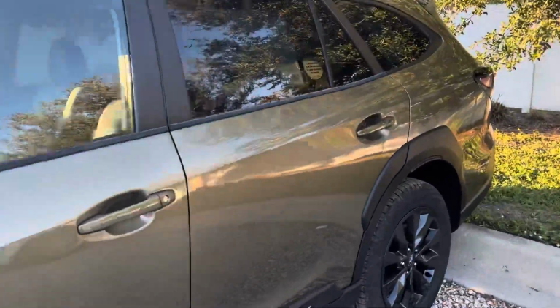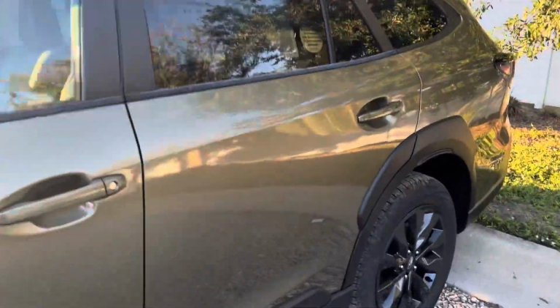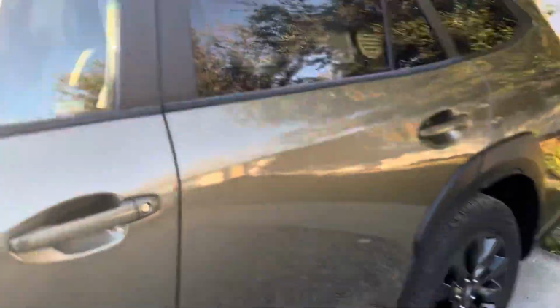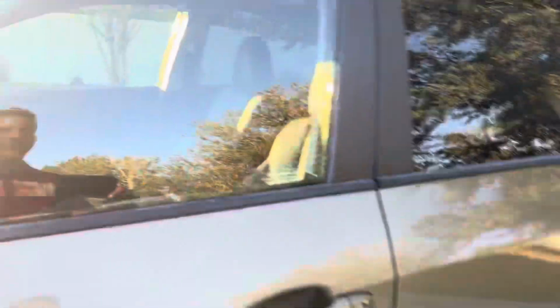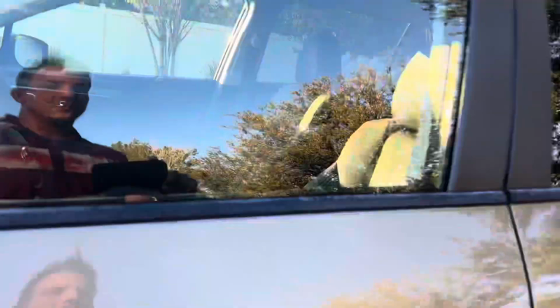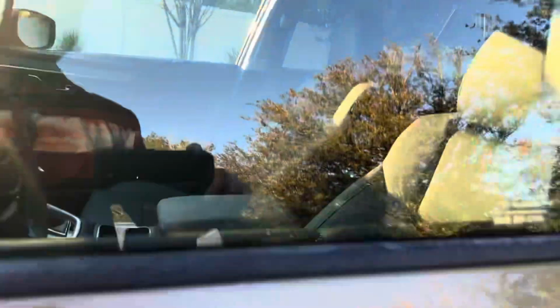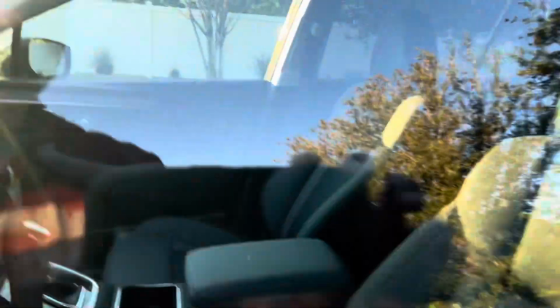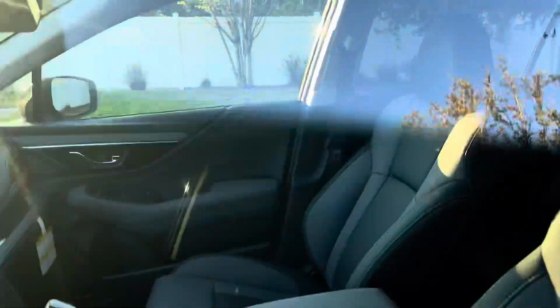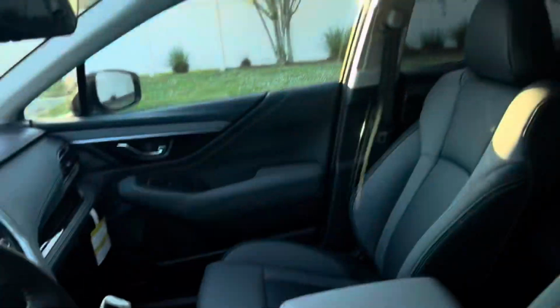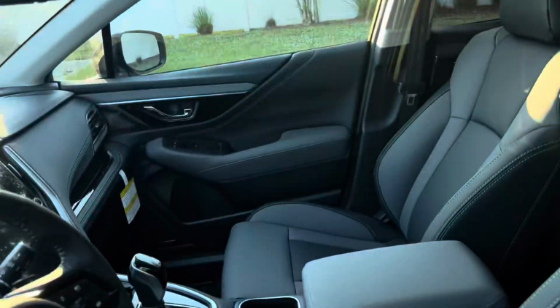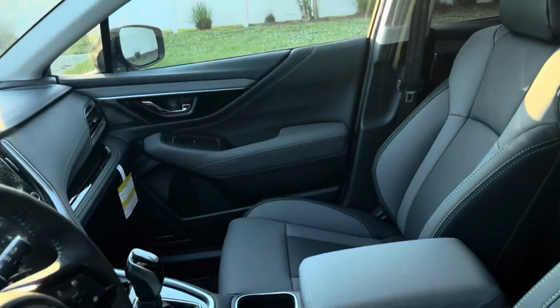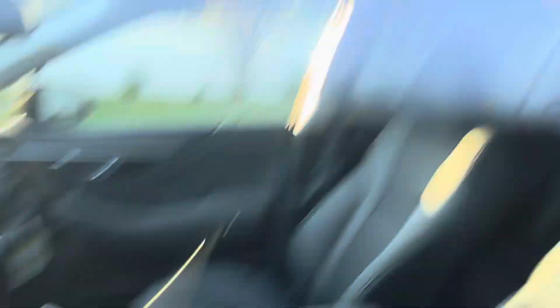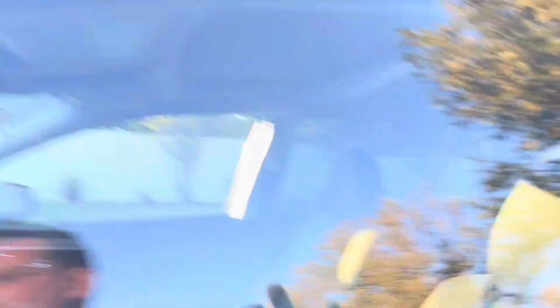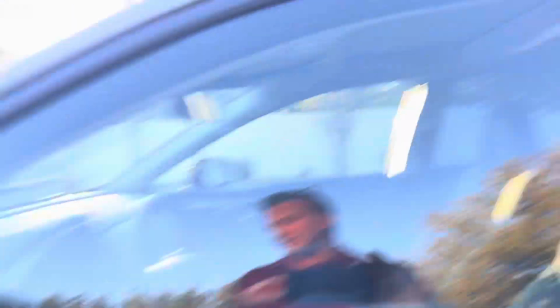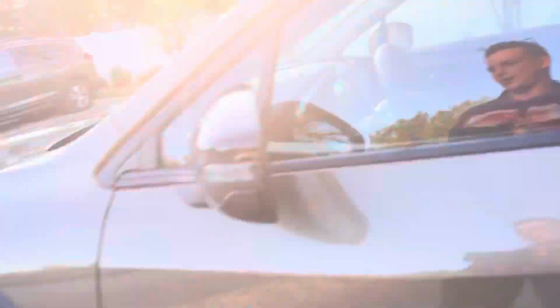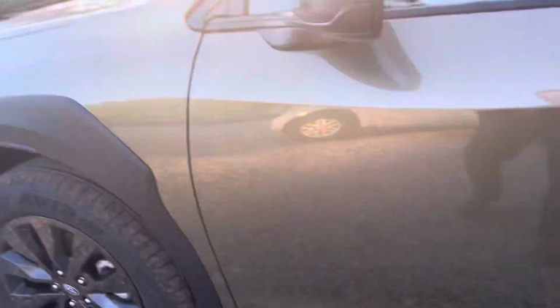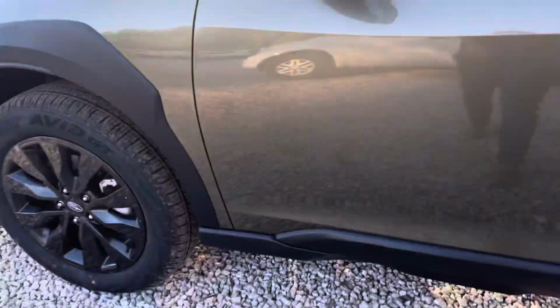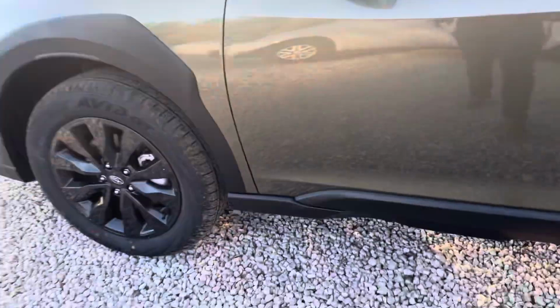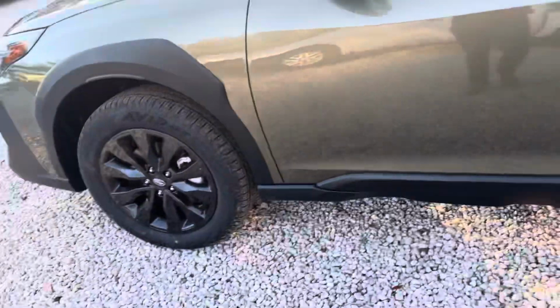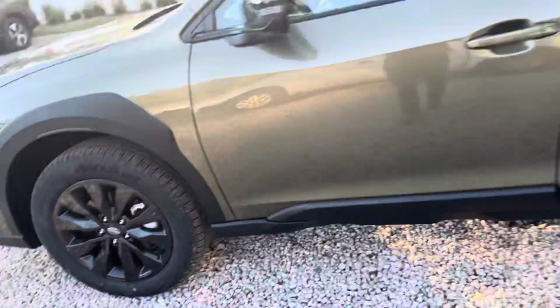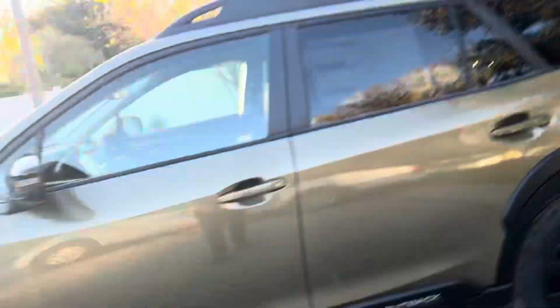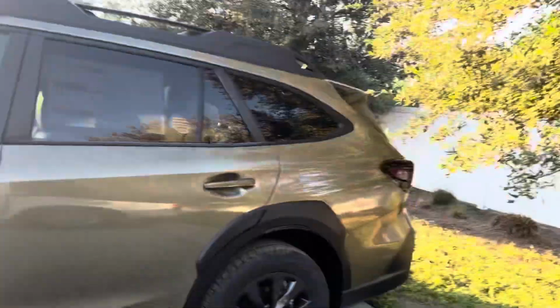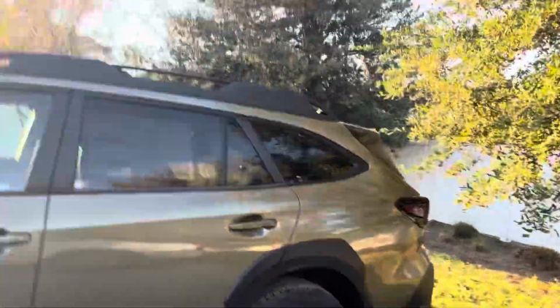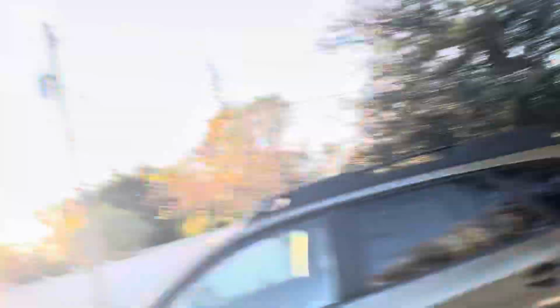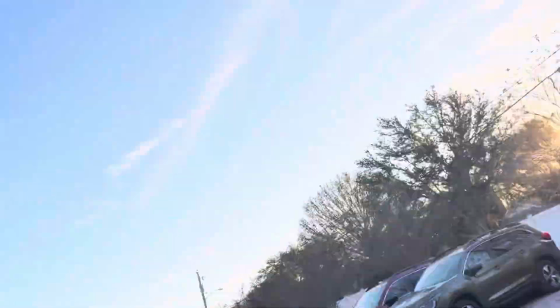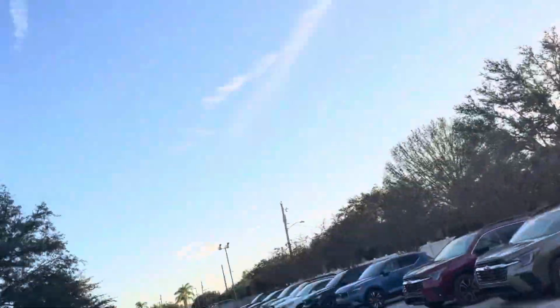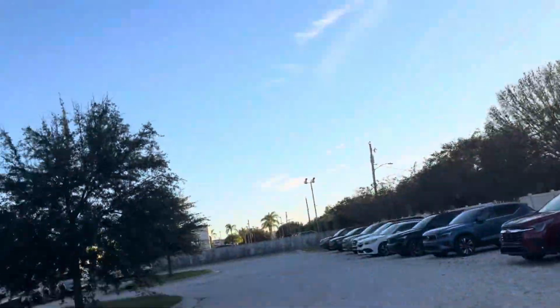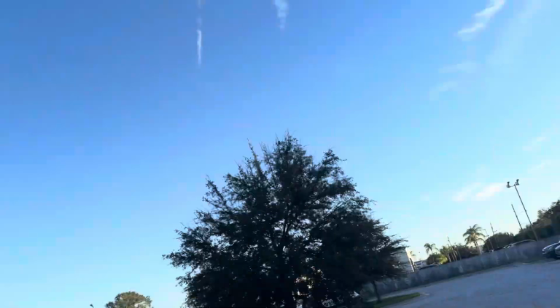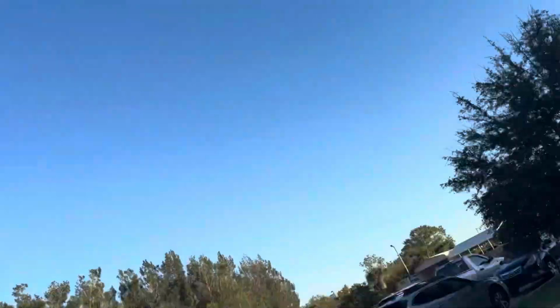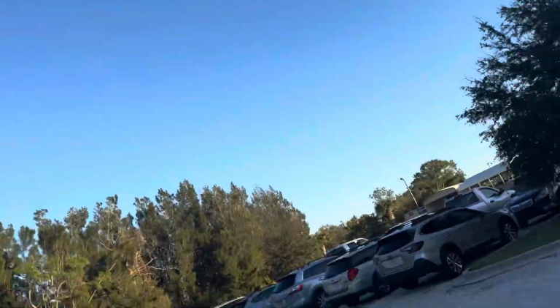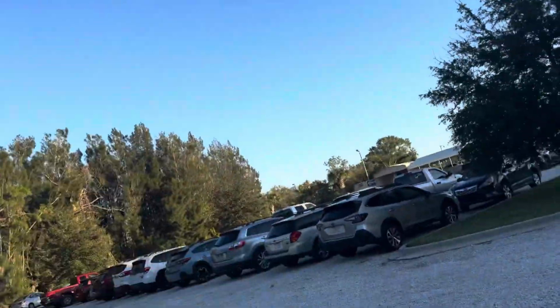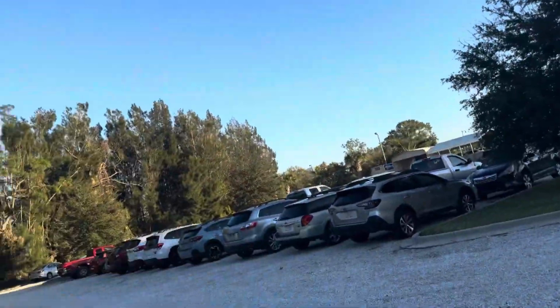Same thing with this one — this is an Onyx edition as well. Anytime you see the black rims, that's Onyx.